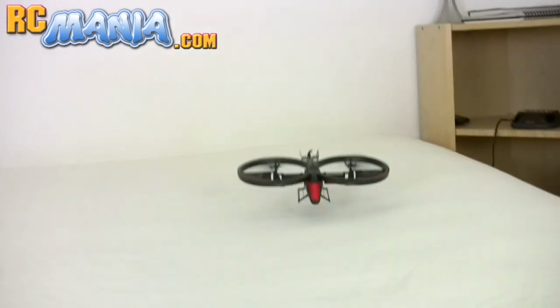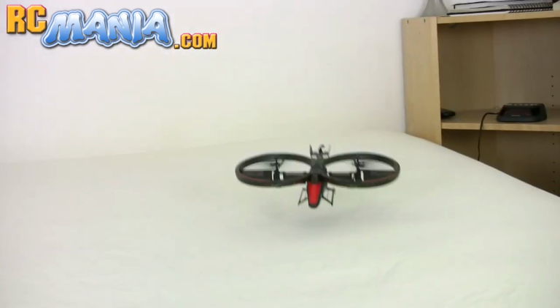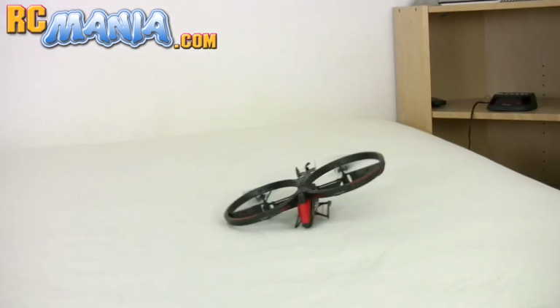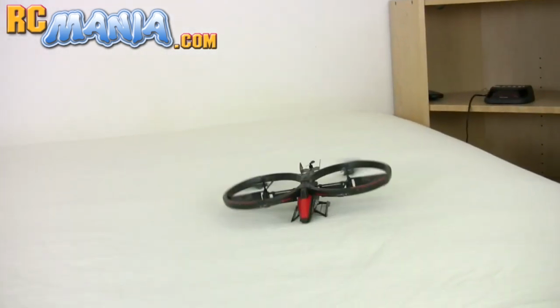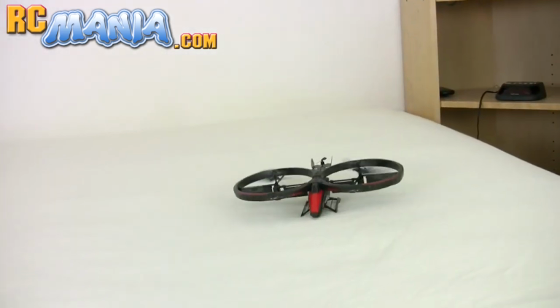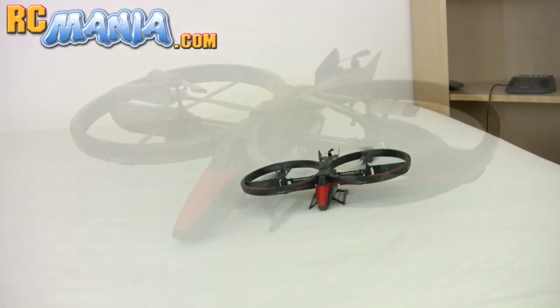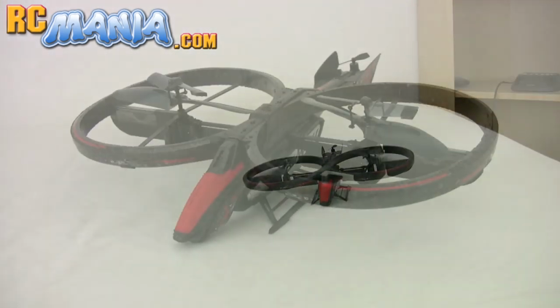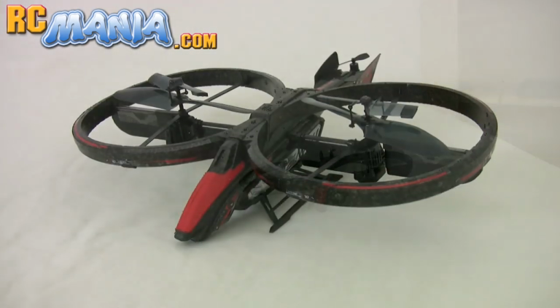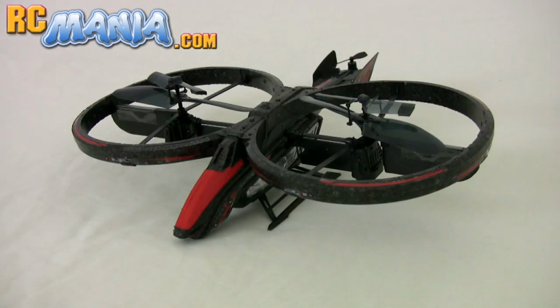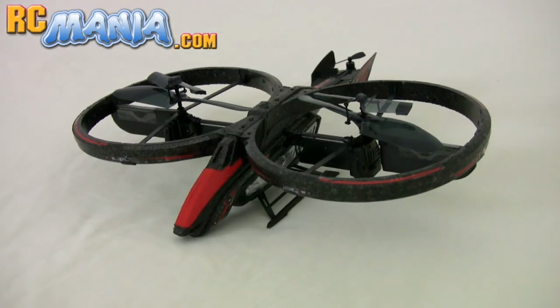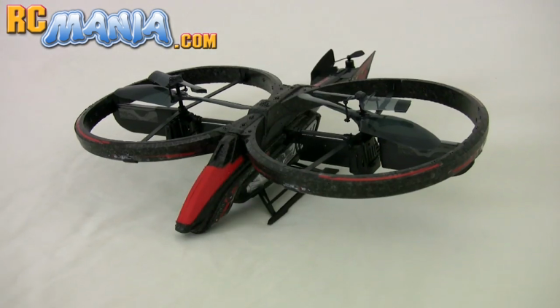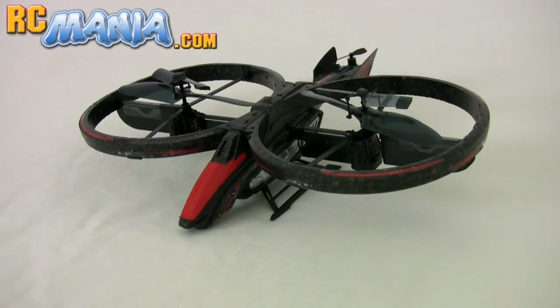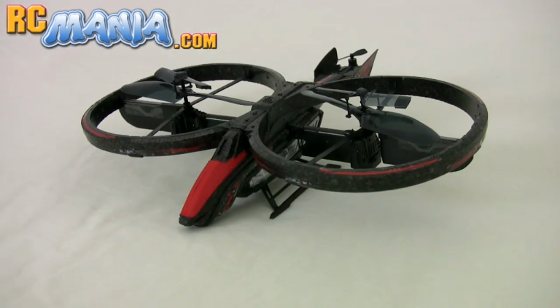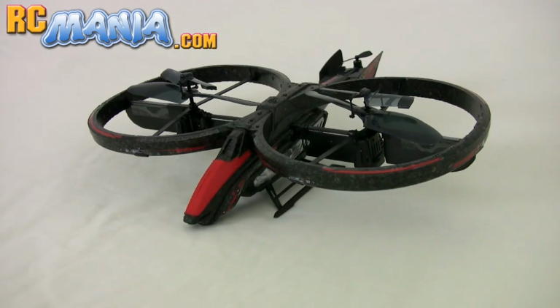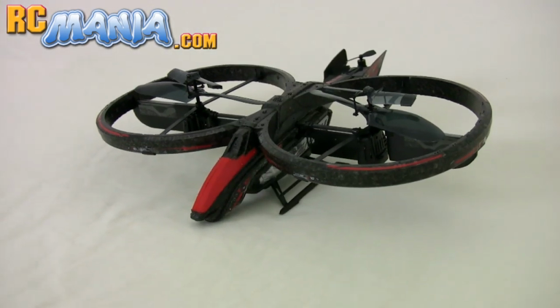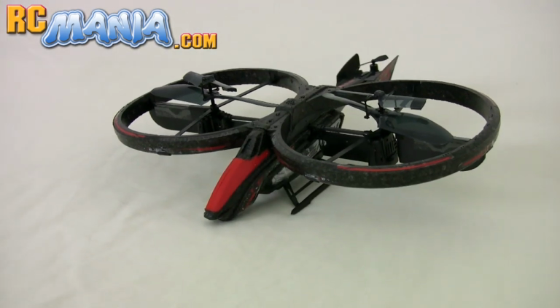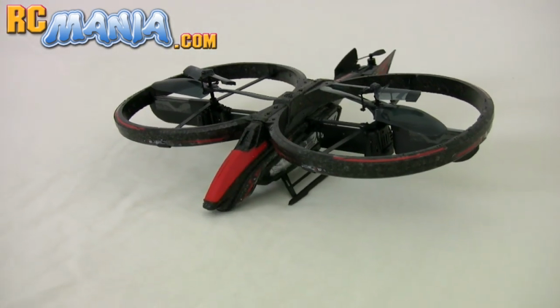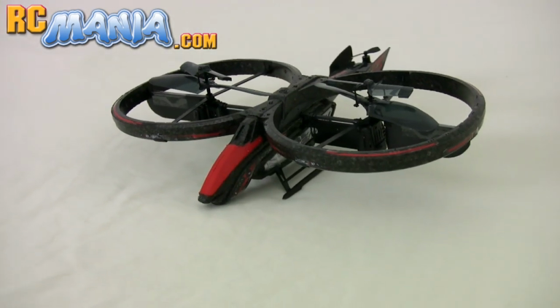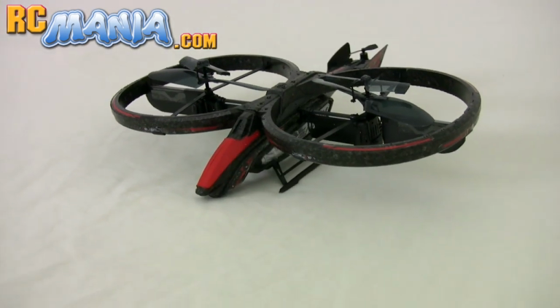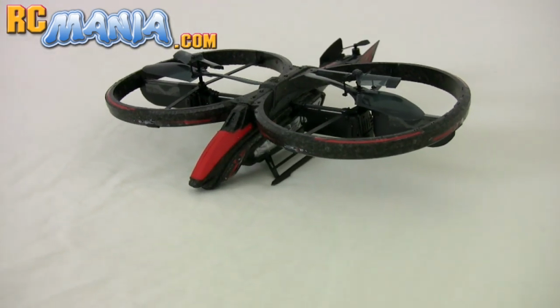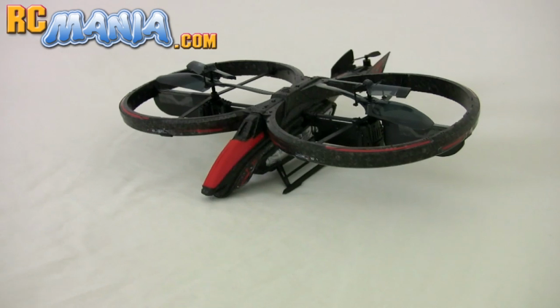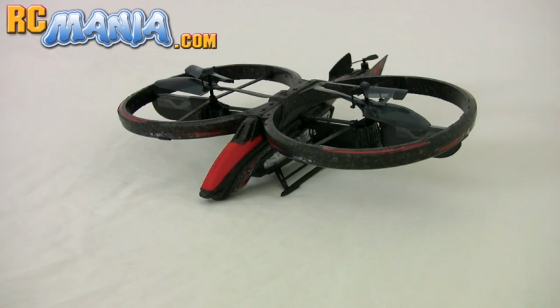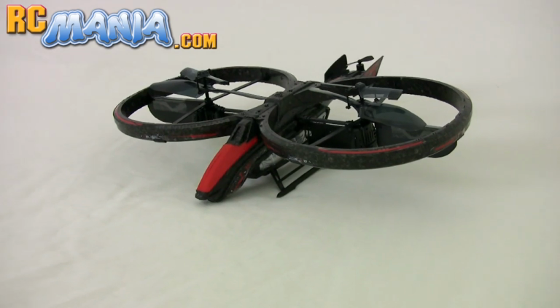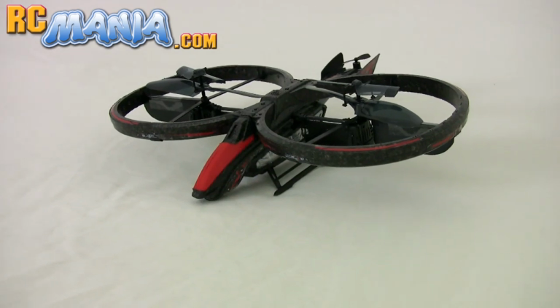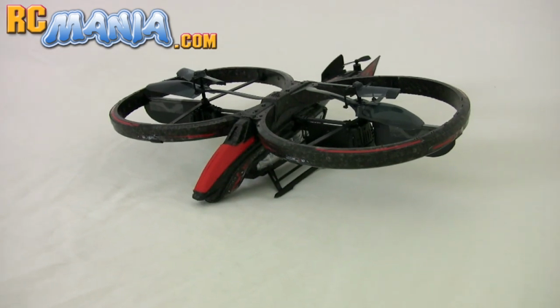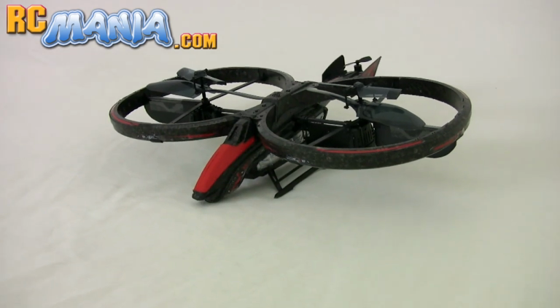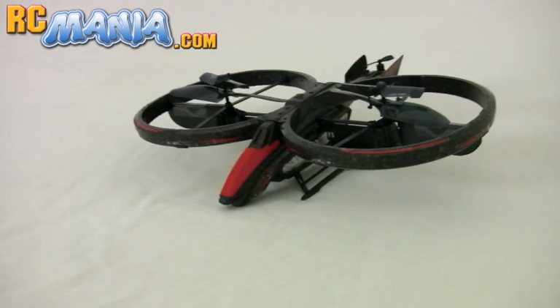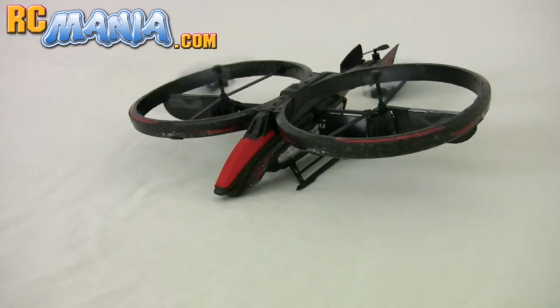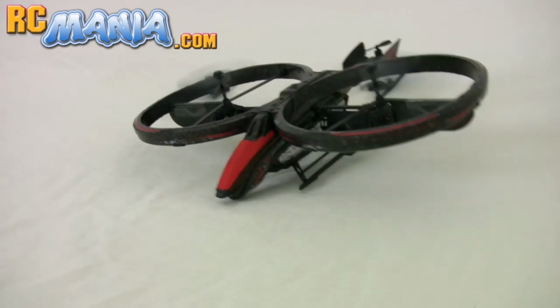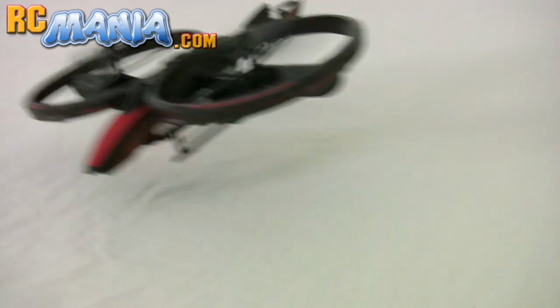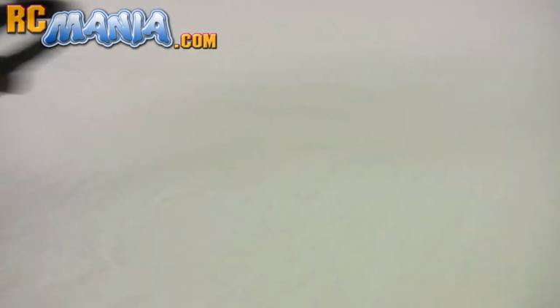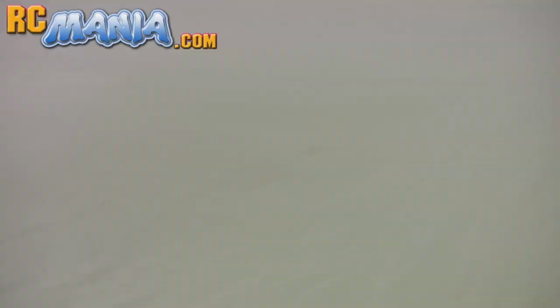Learn more about the Air Hogs Twin Vortex and my detailed thoughts about it in the full written review at RCmania.com.